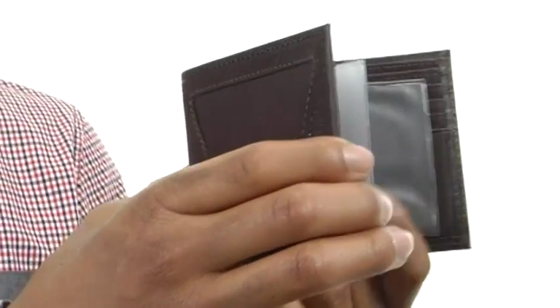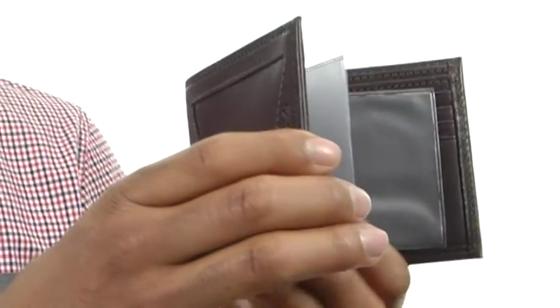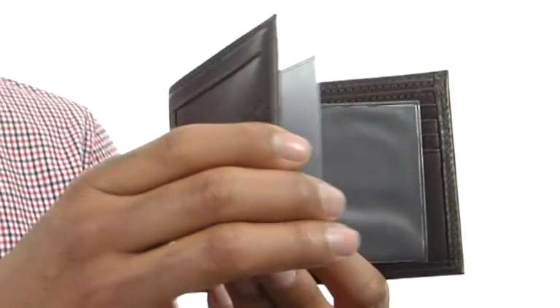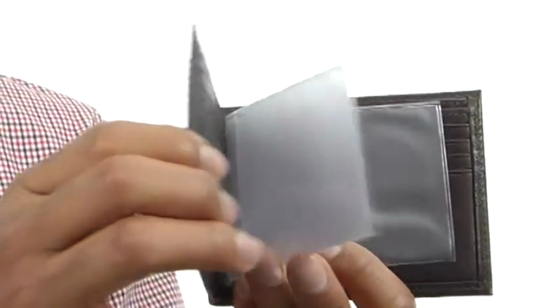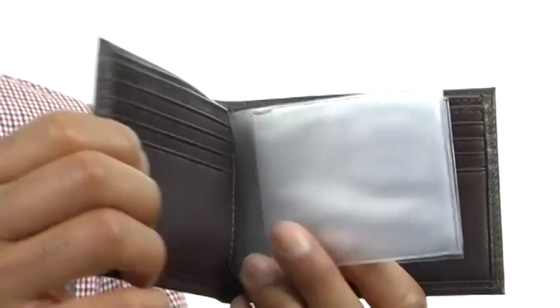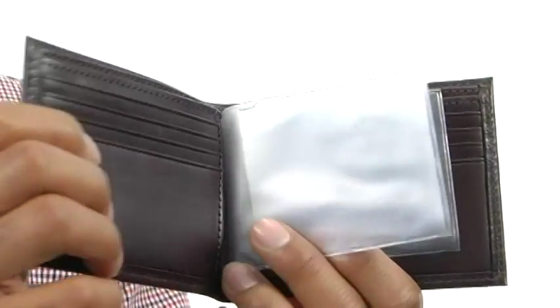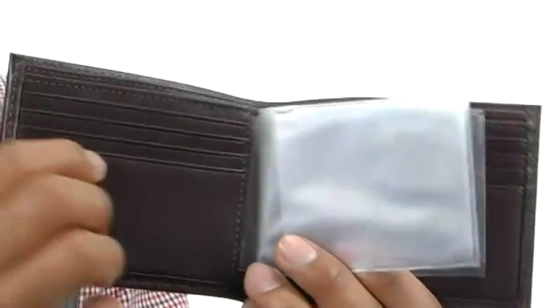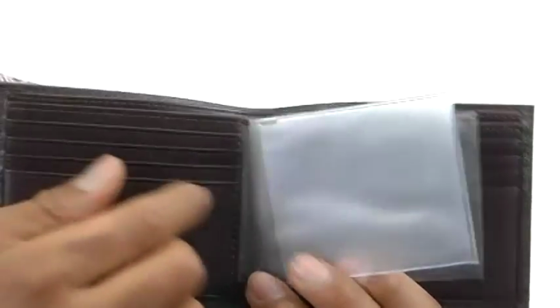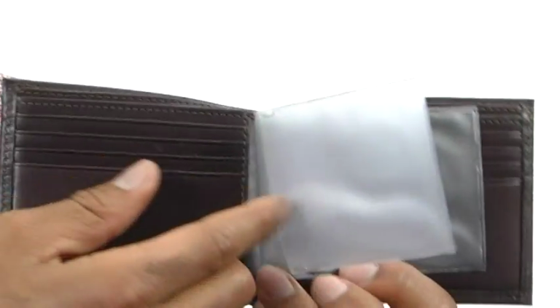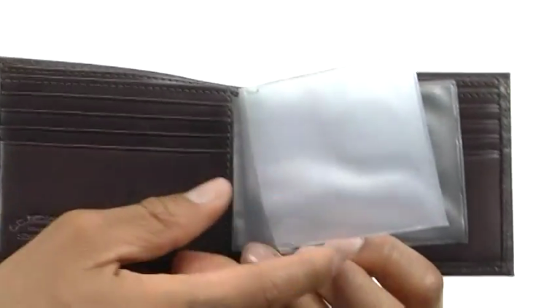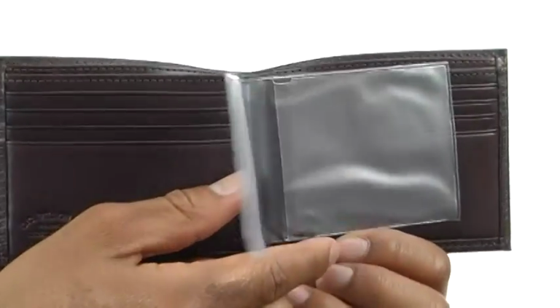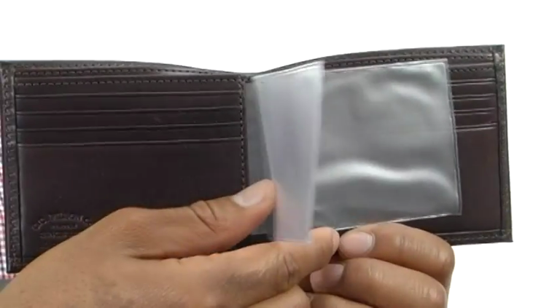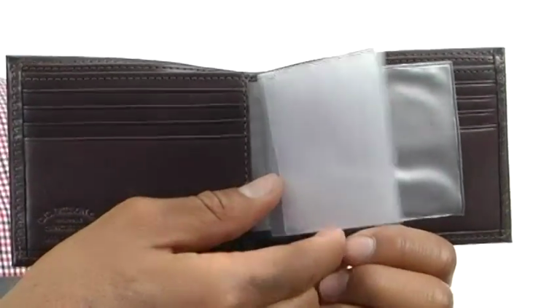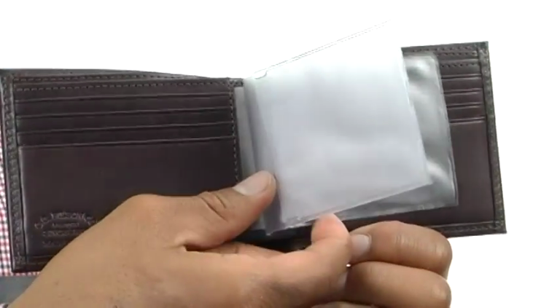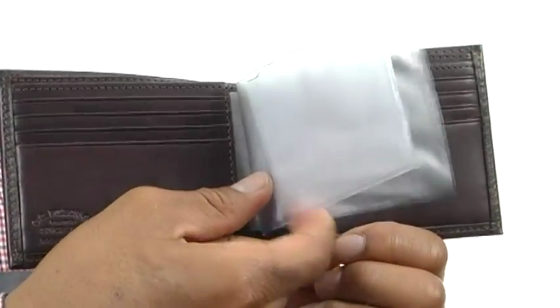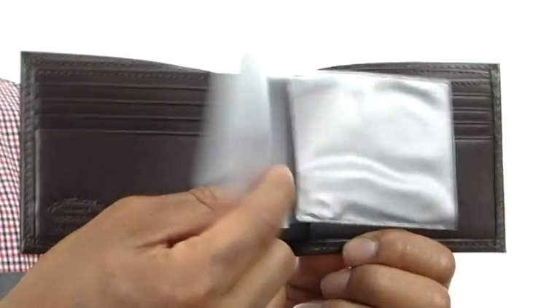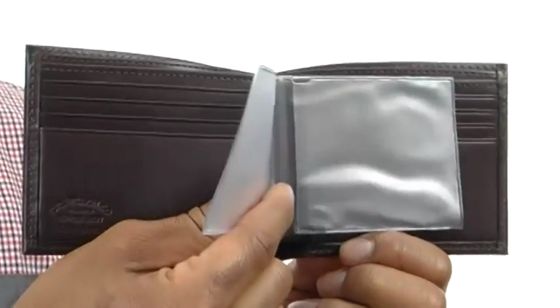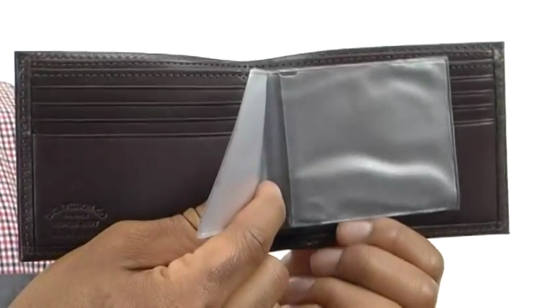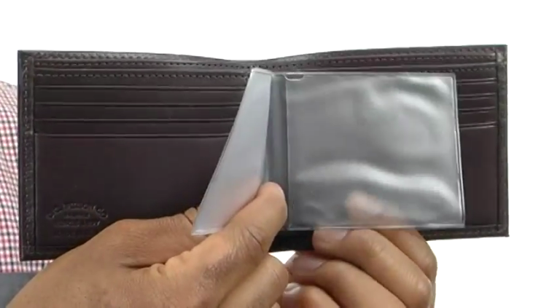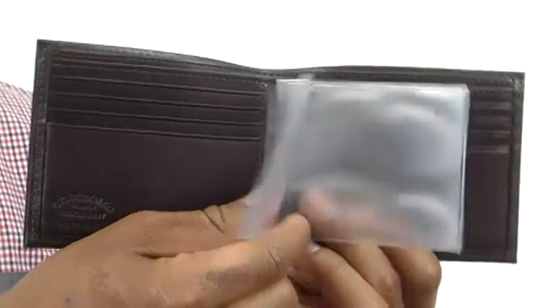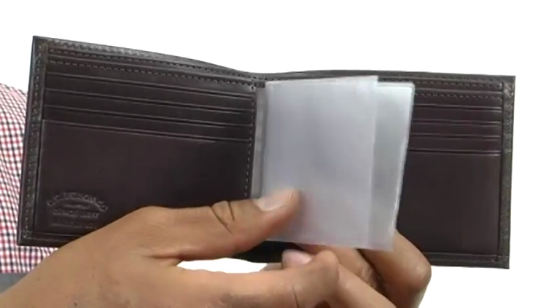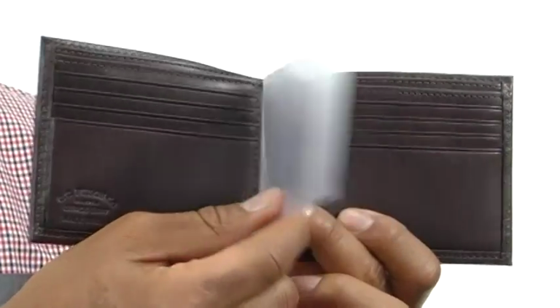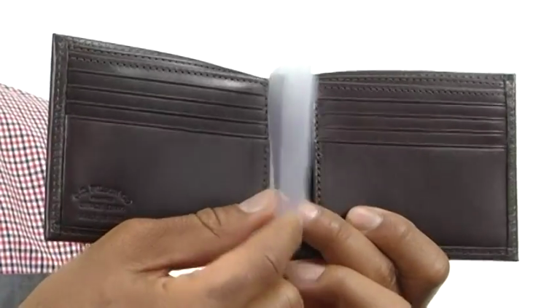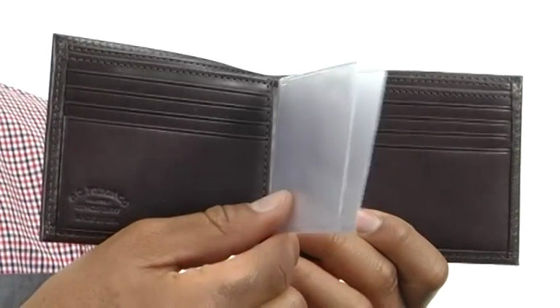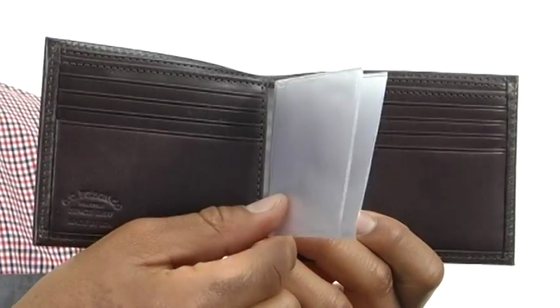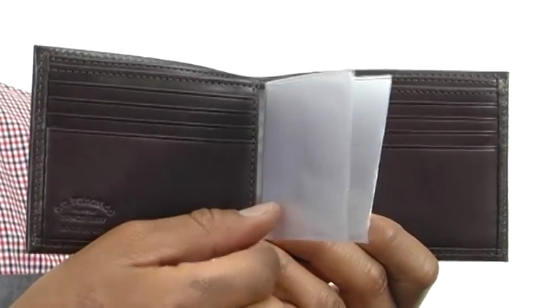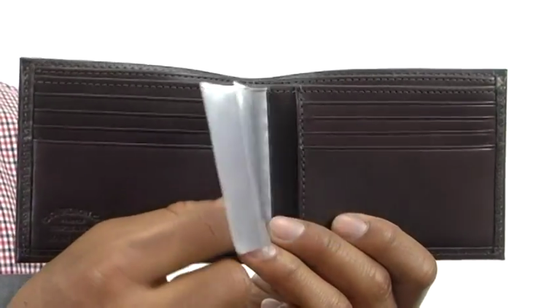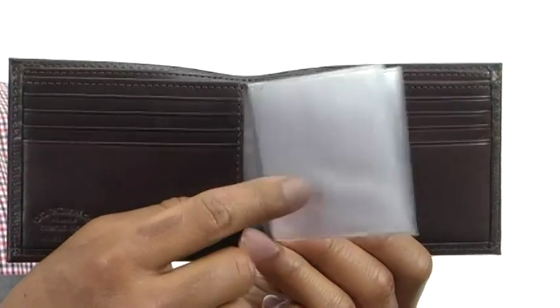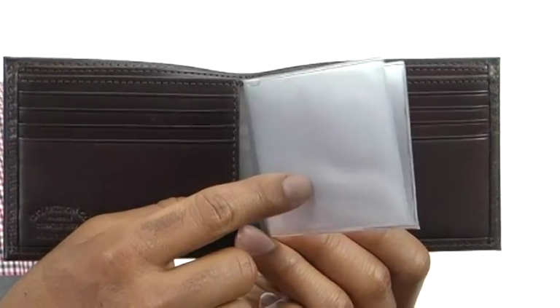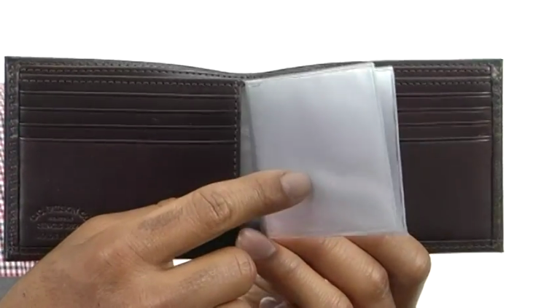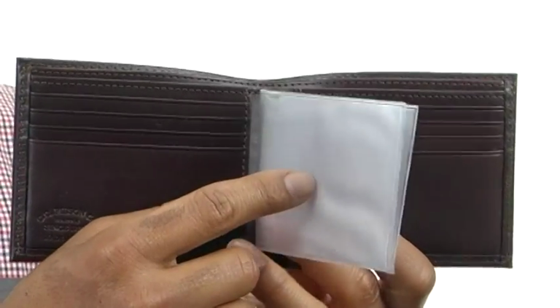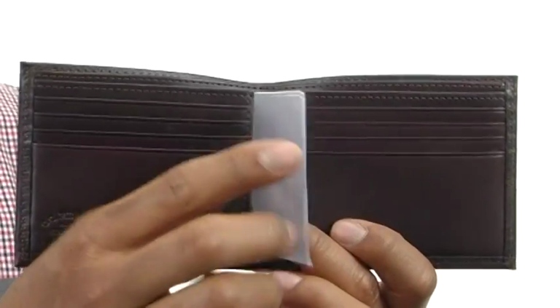Inside we've got these nice little viewing windows which are going to be great for your family photos or maybe even your ID.